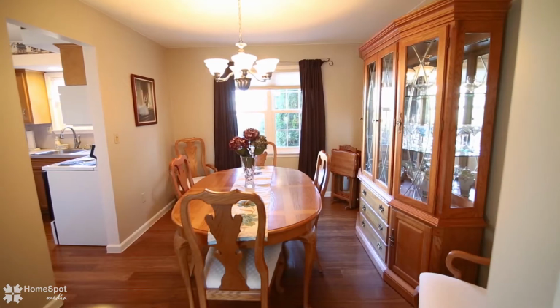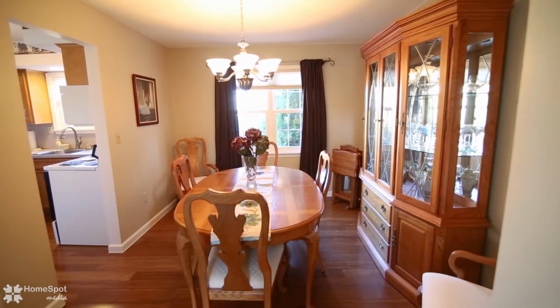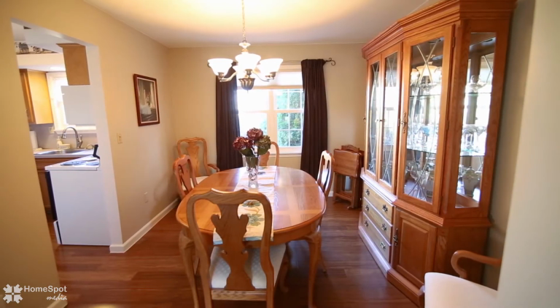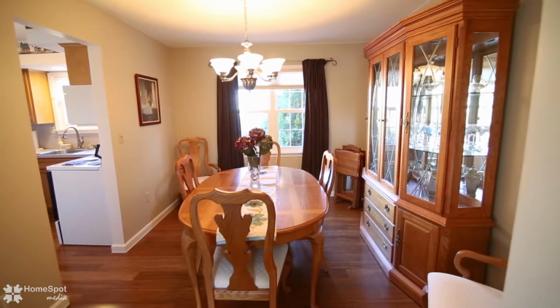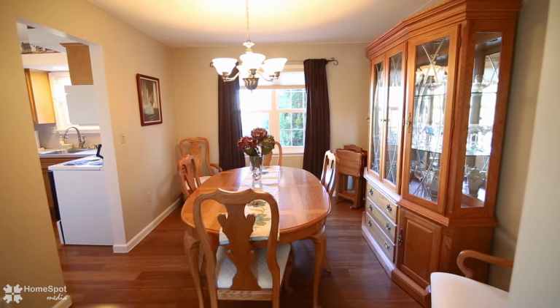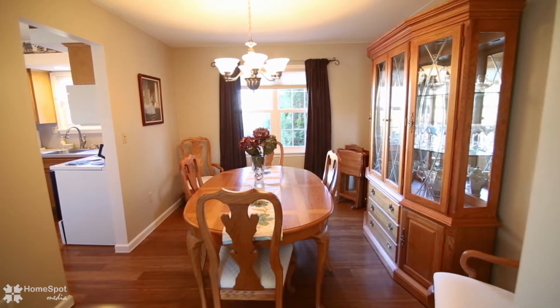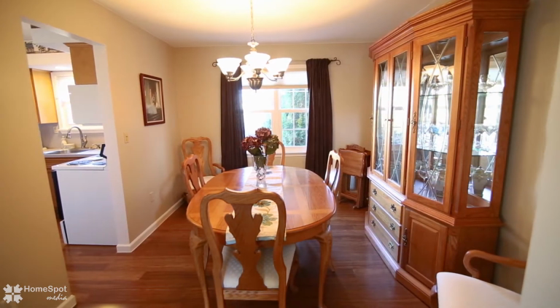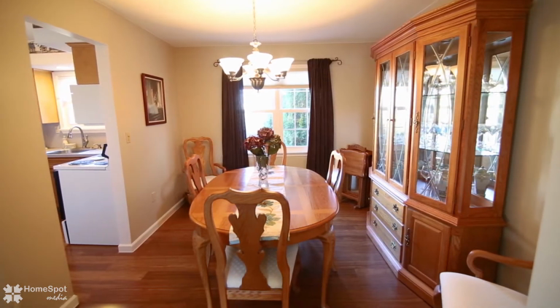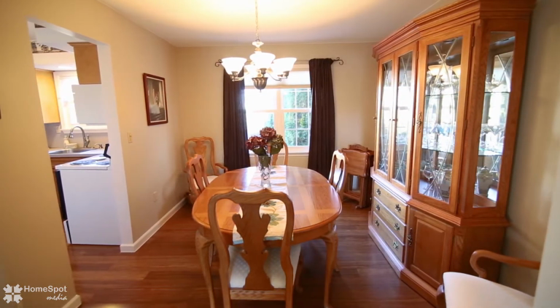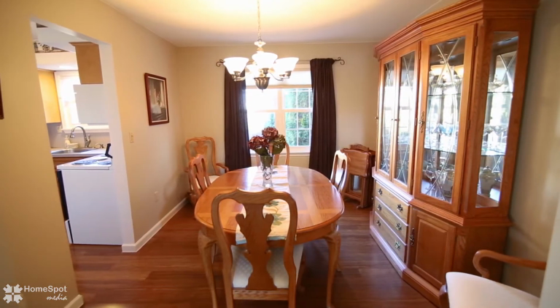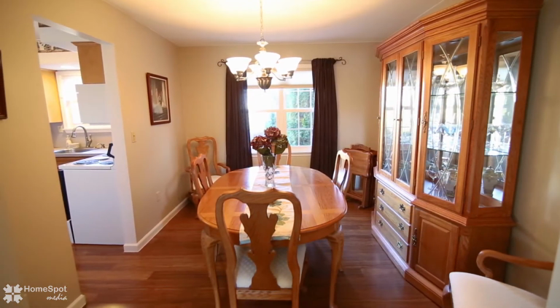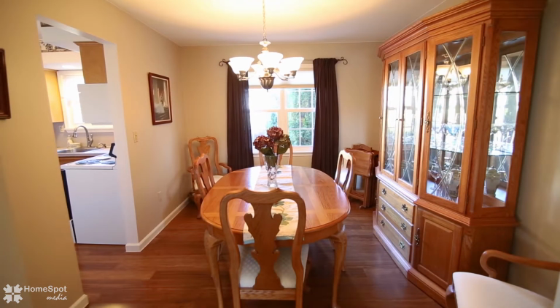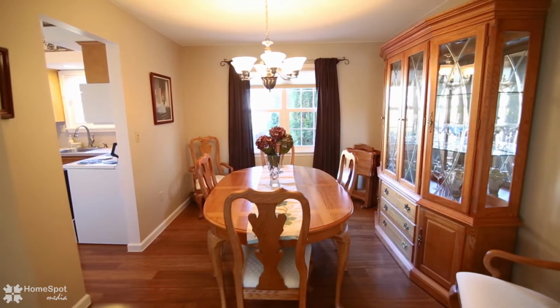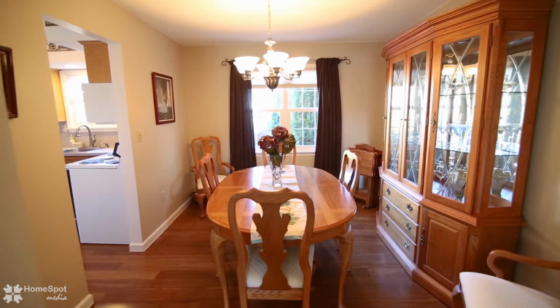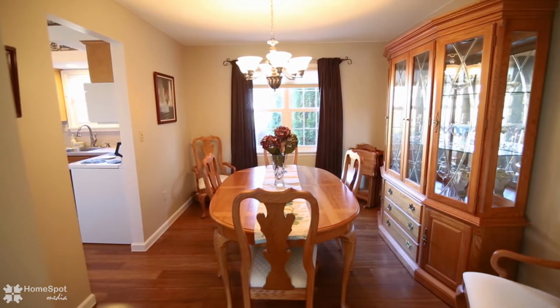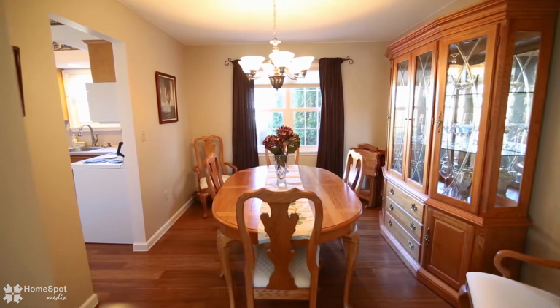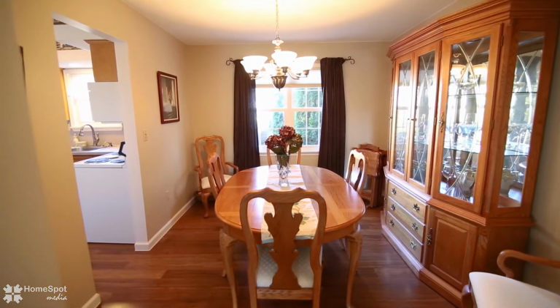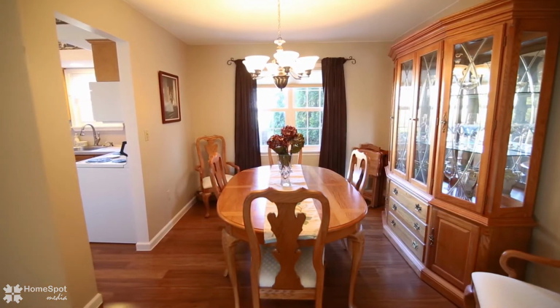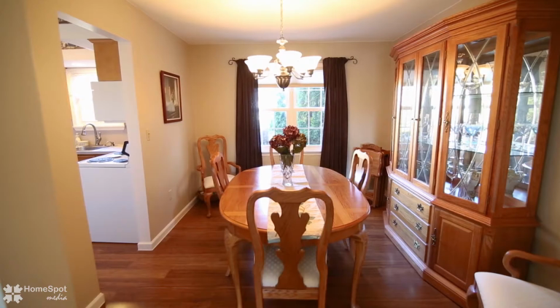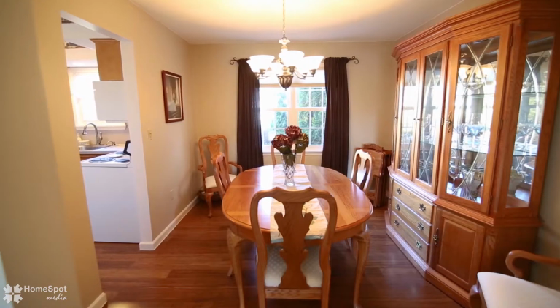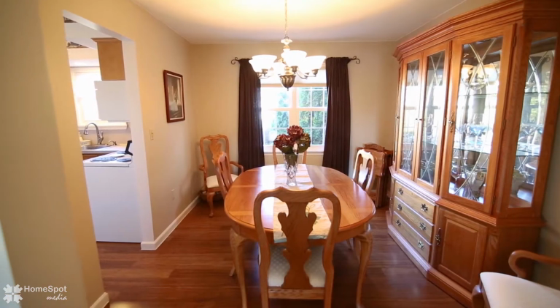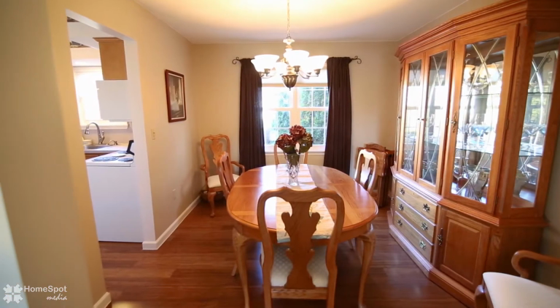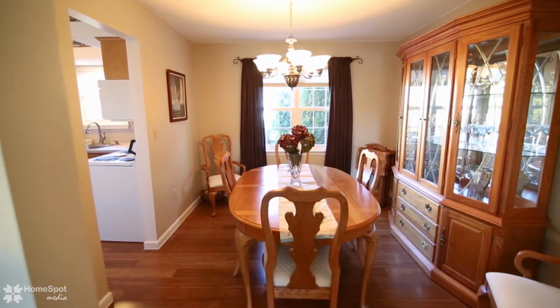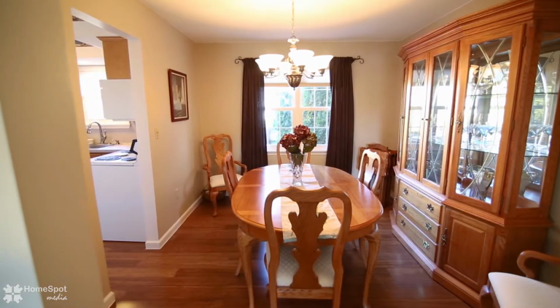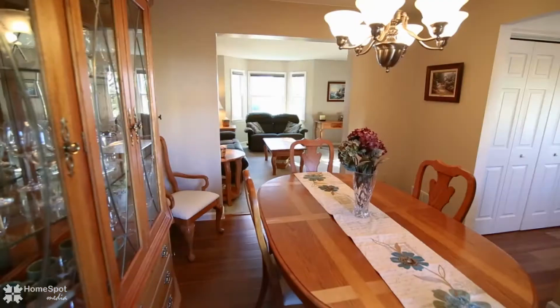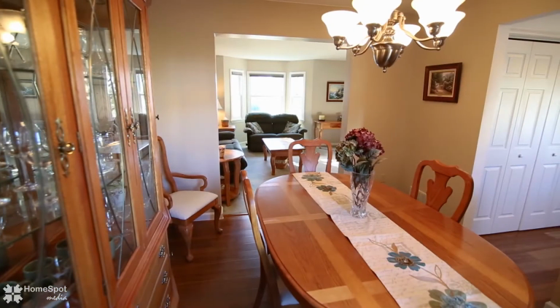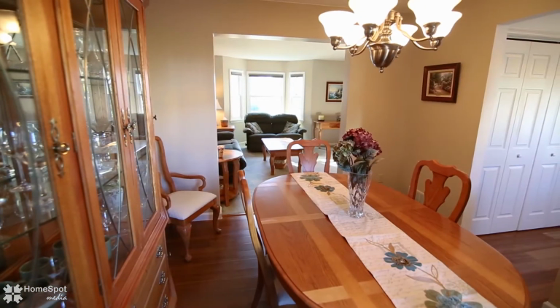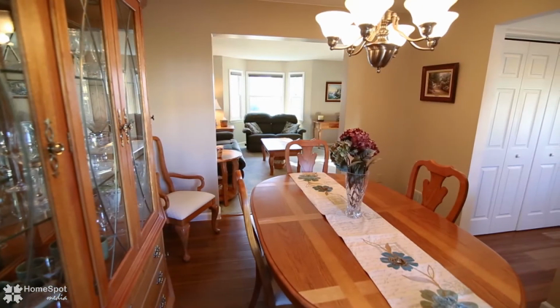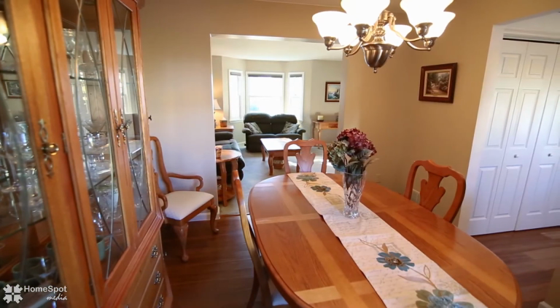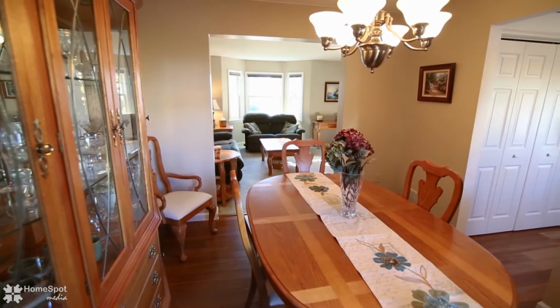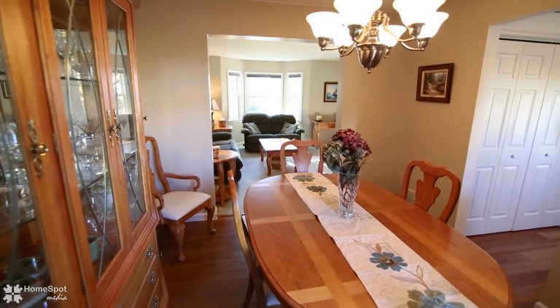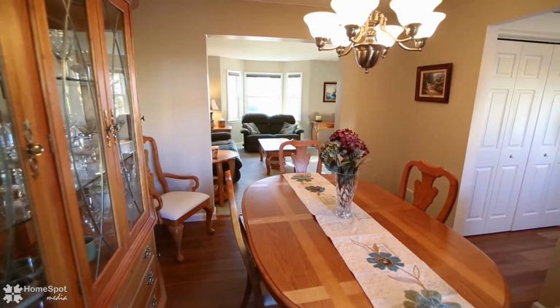The first floor offers an eat-in kitchen, dining room, living room, half bath, and laundry.